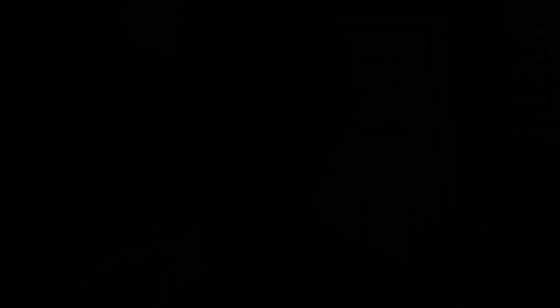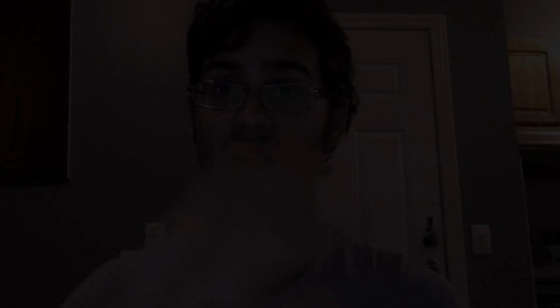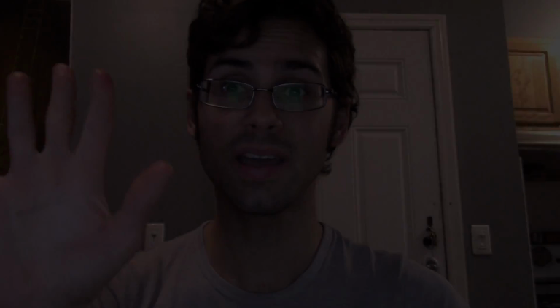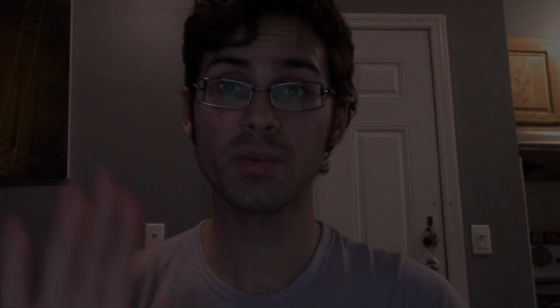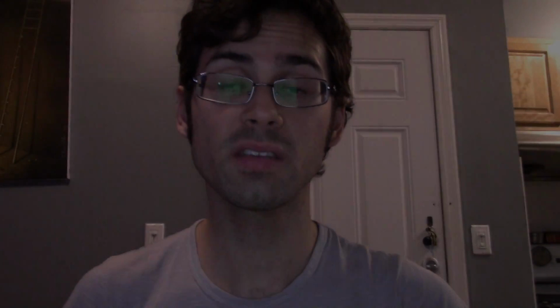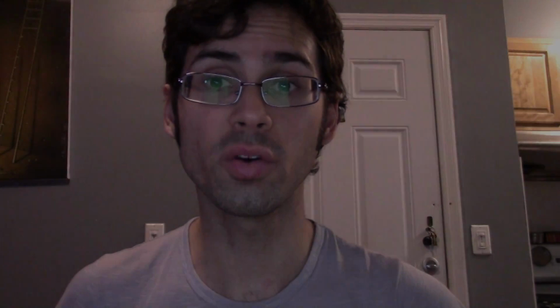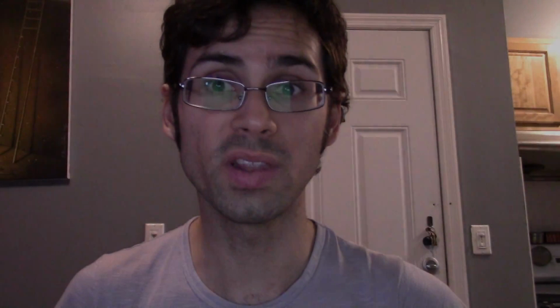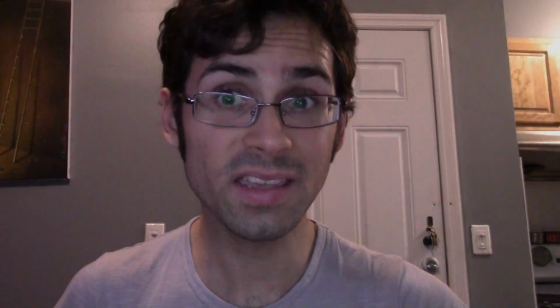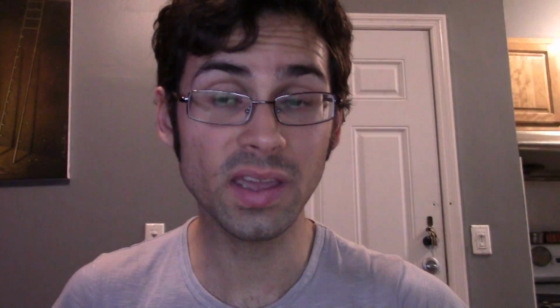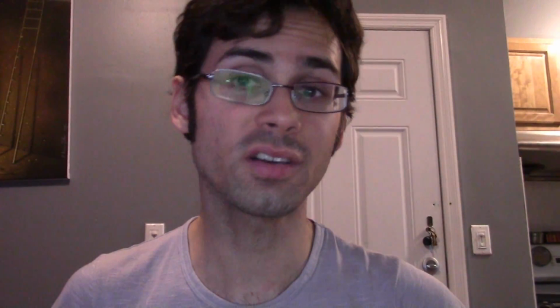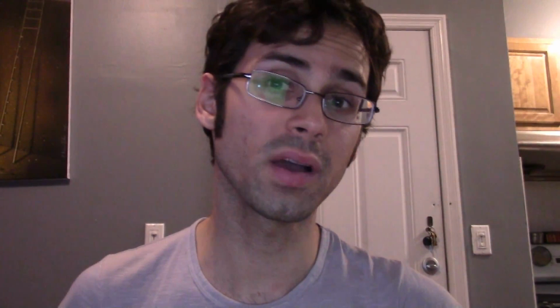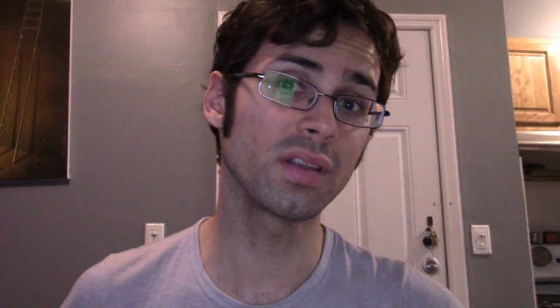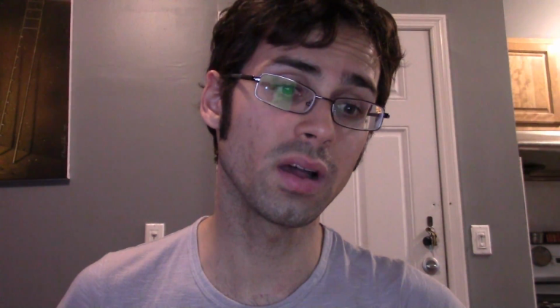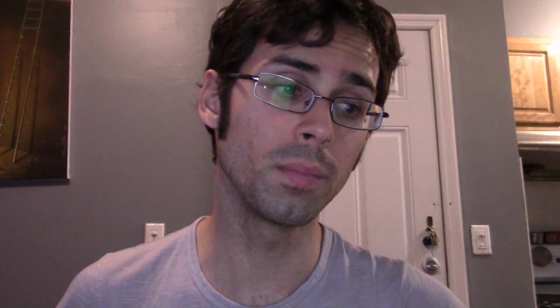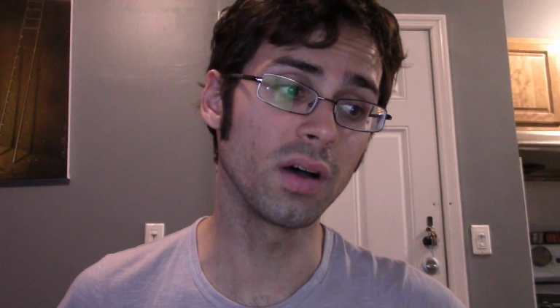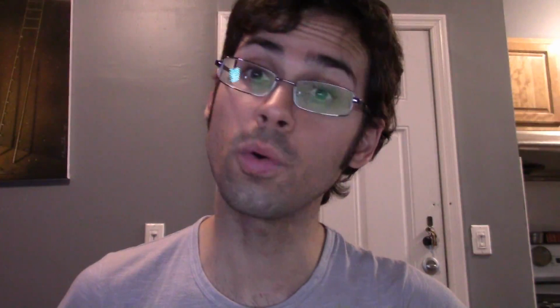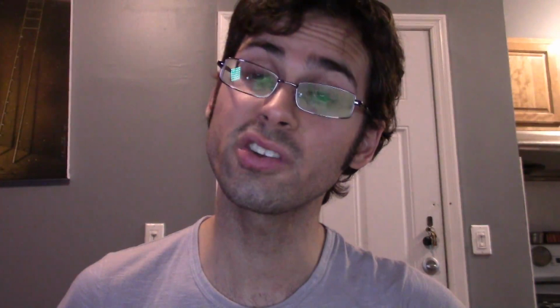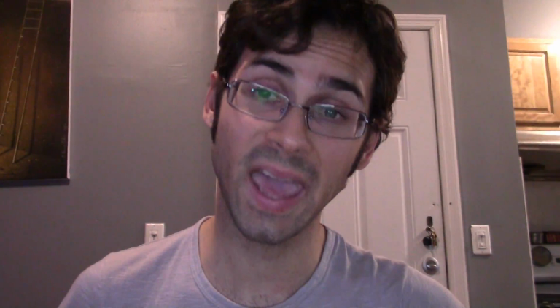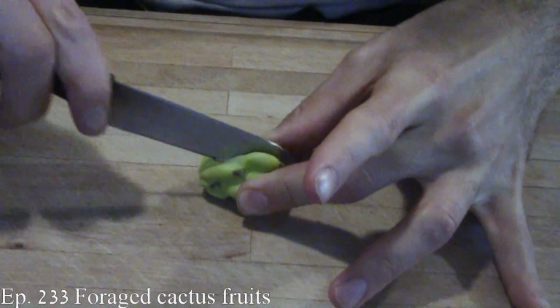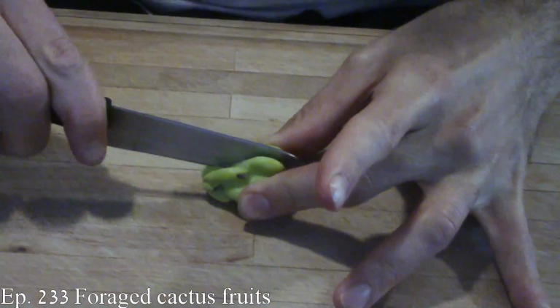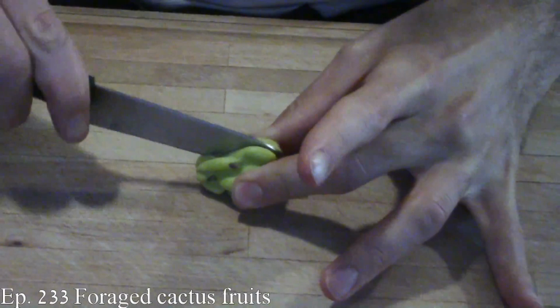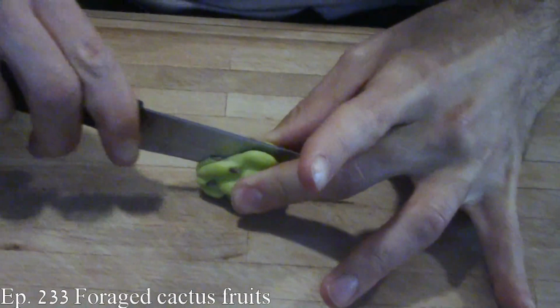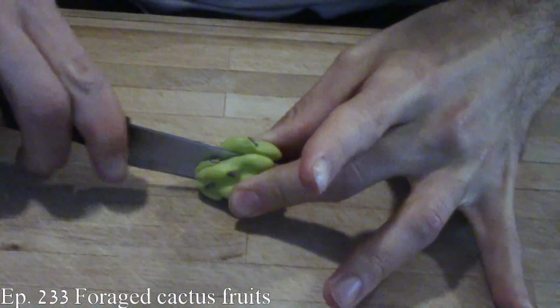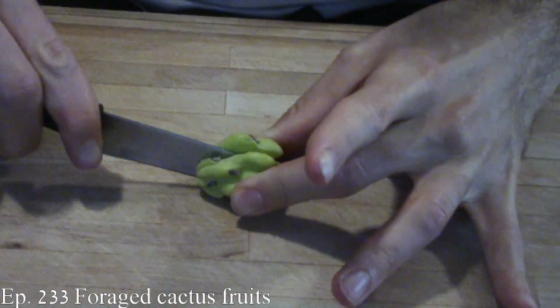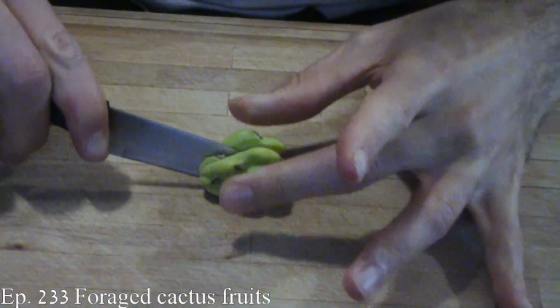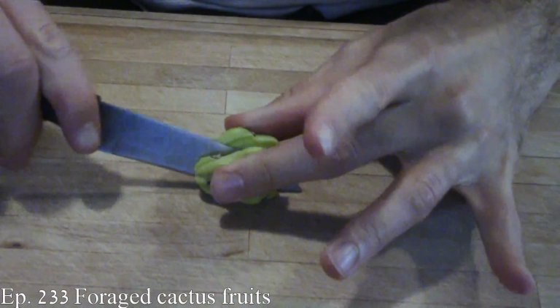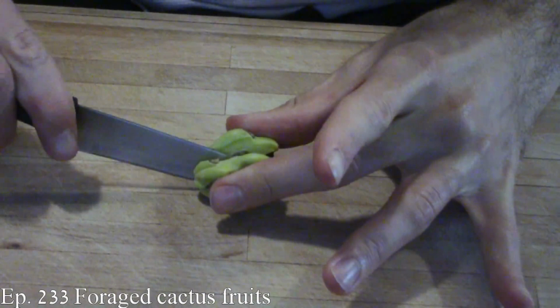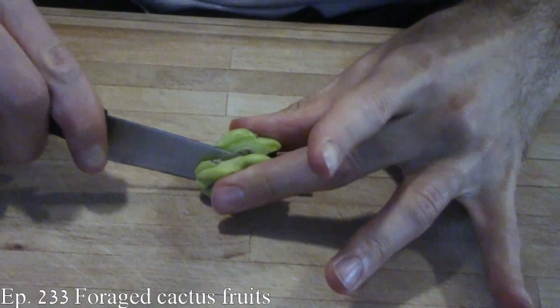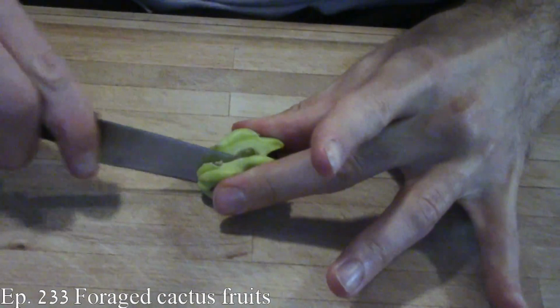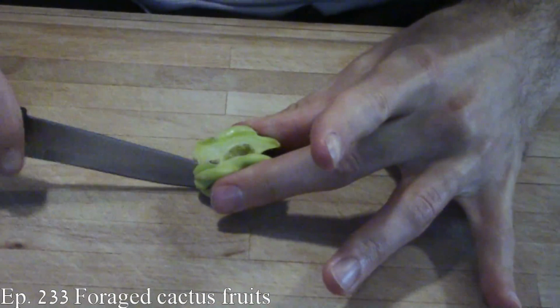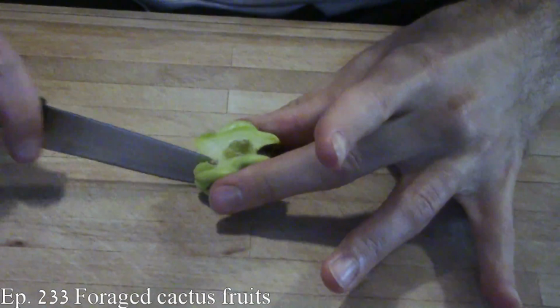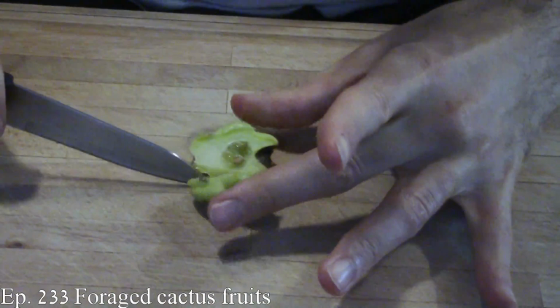Hi hi hi everybody! So last week I talked about some foraged cactus fruit that I found while I was out in California.